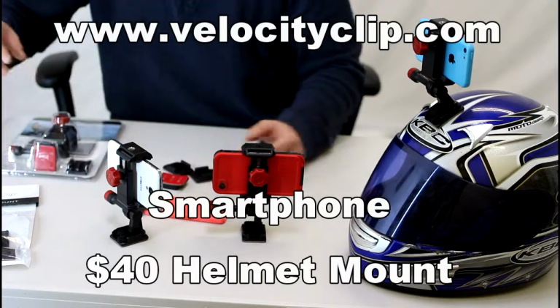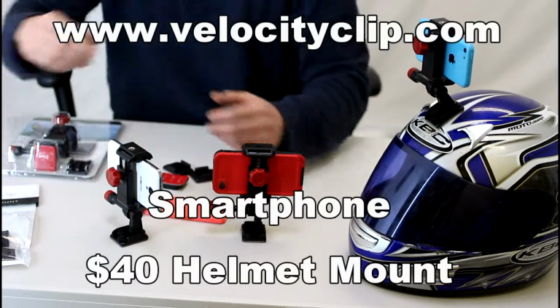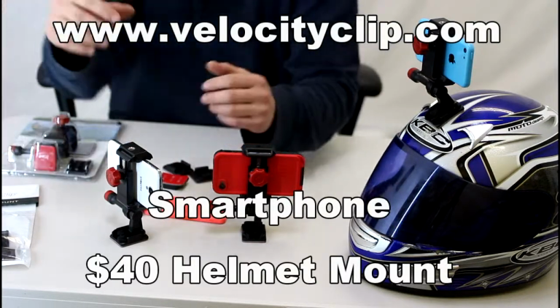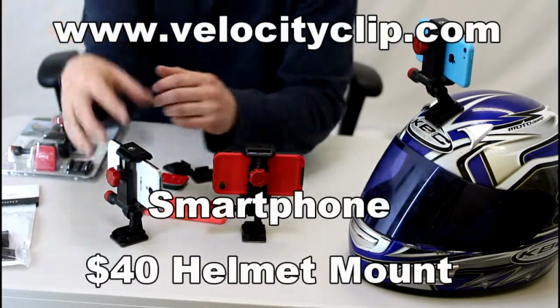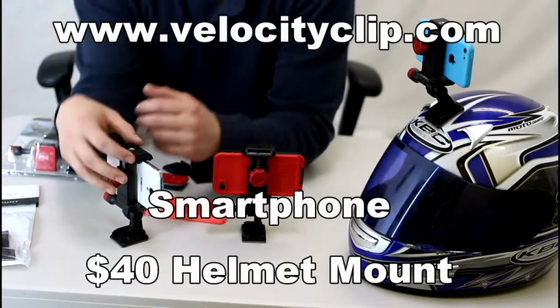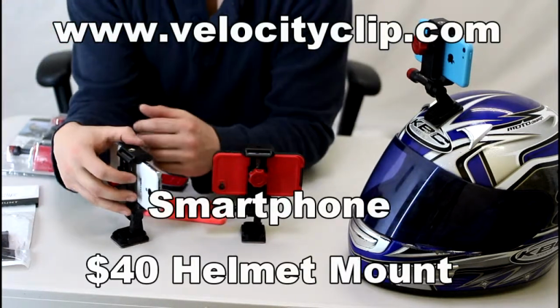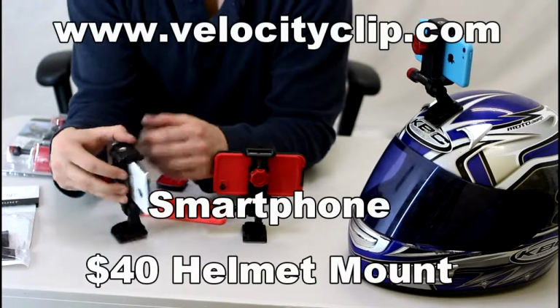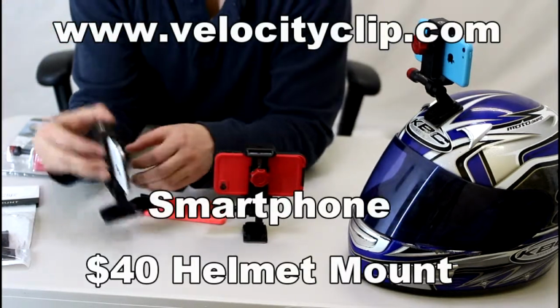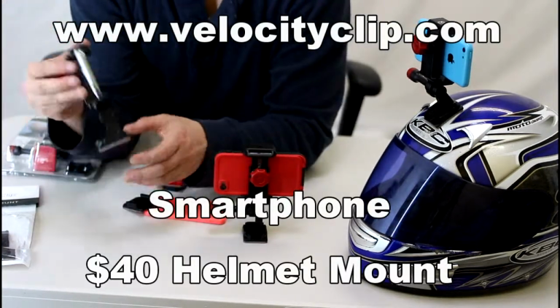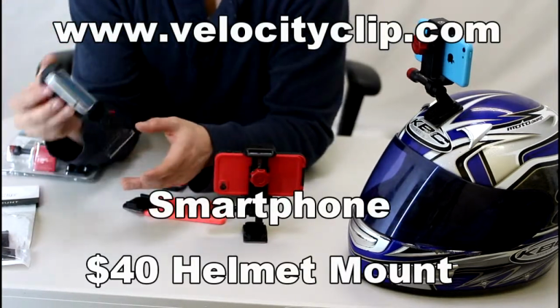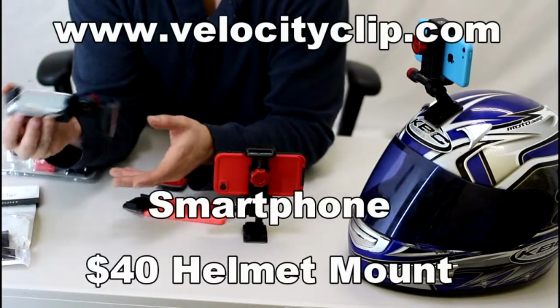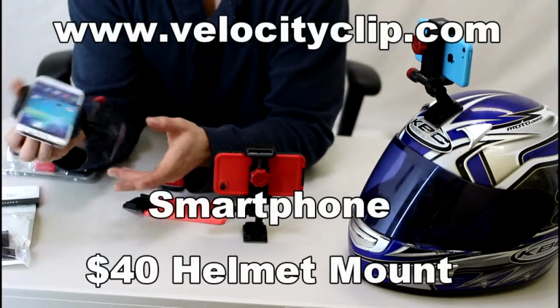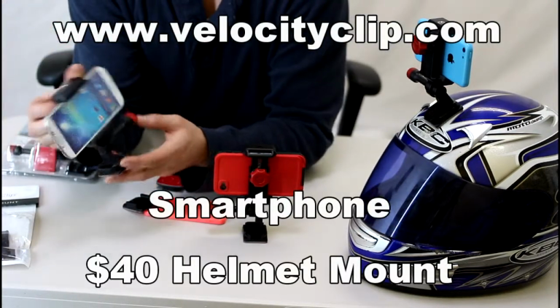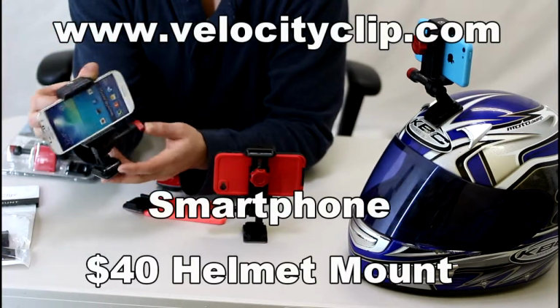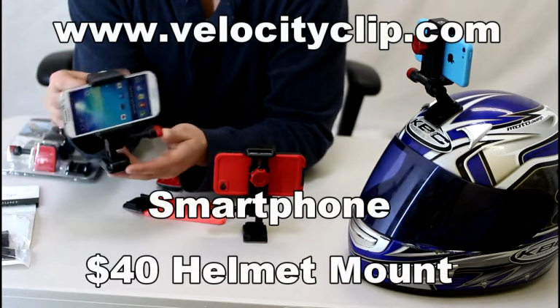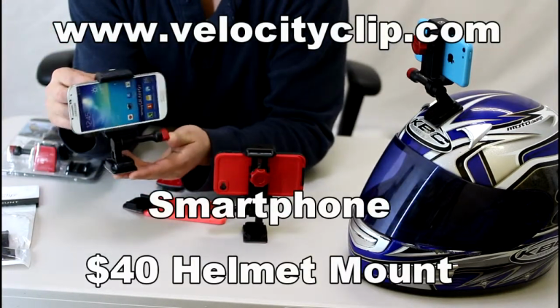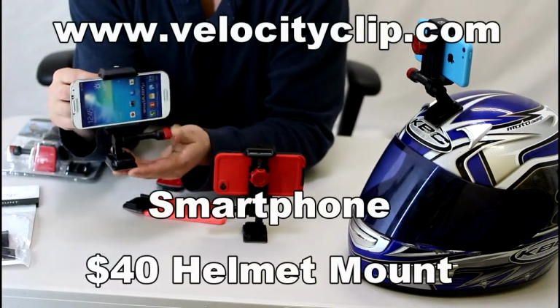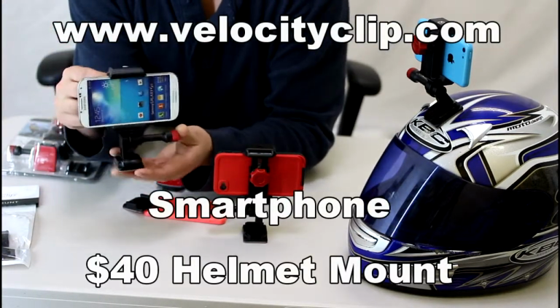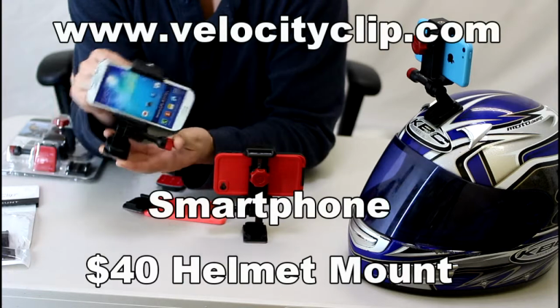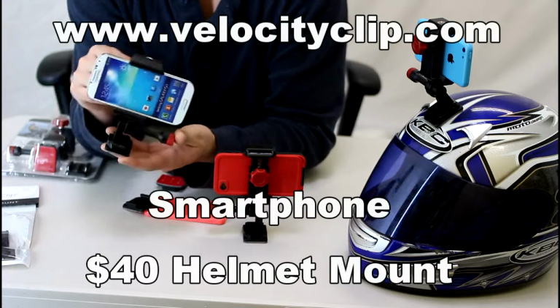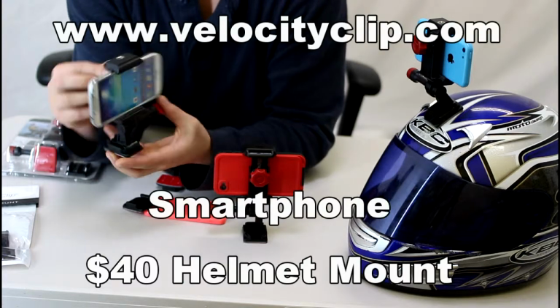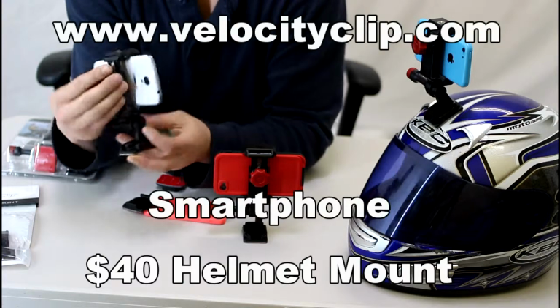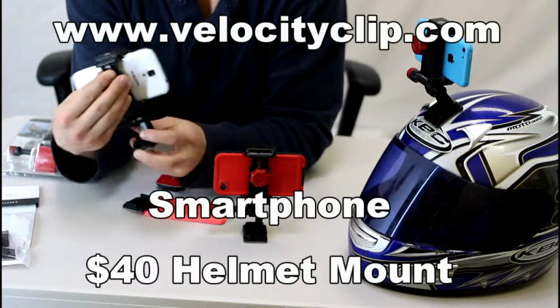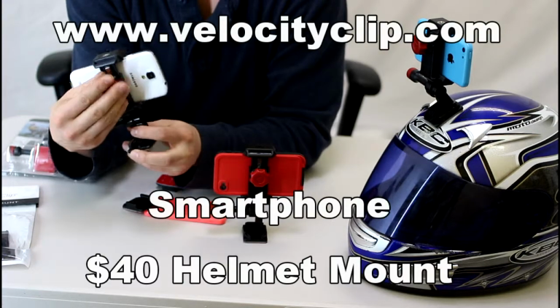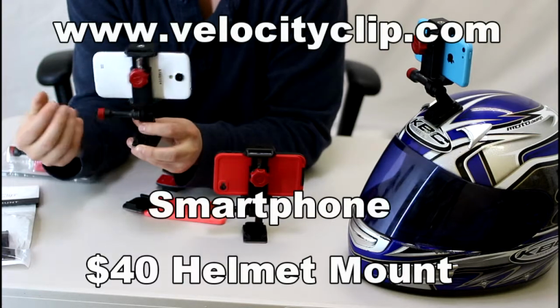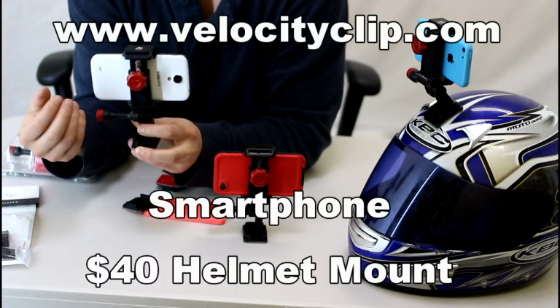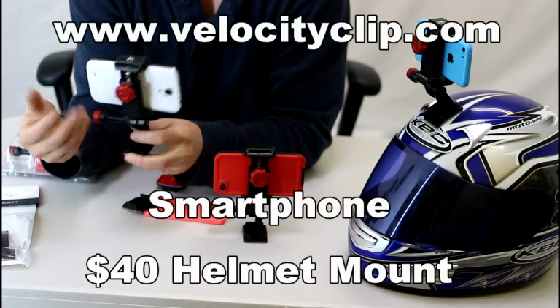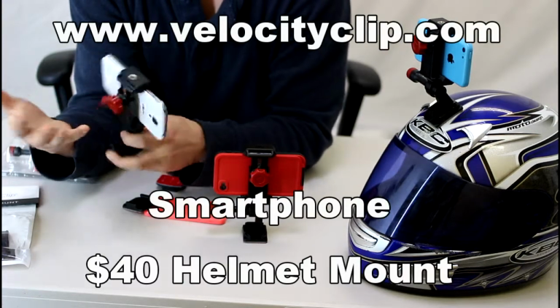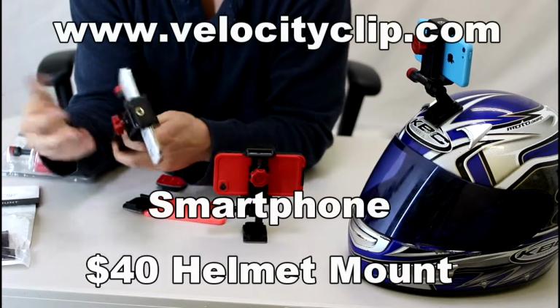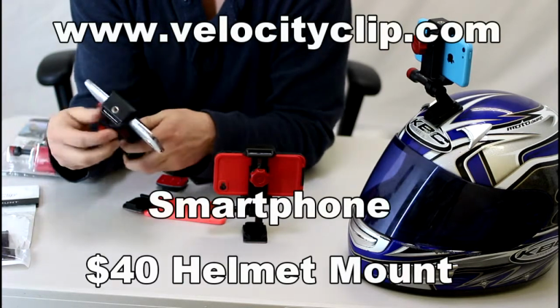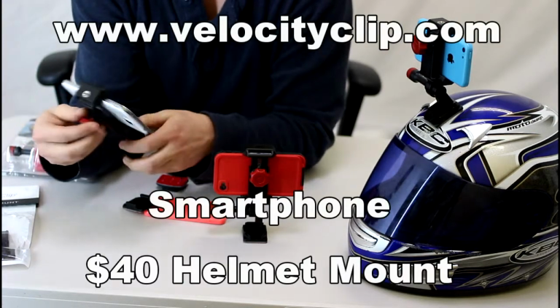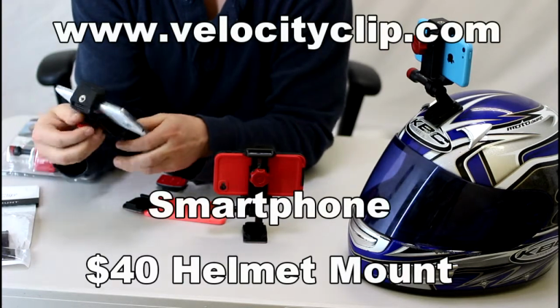Hey guys, today I want to show you just how to use your smartphone as an action camera. It's really easy, and you can do this for really cheap.